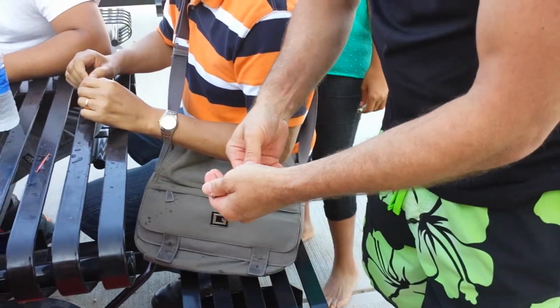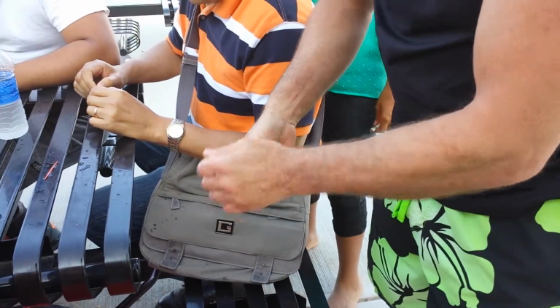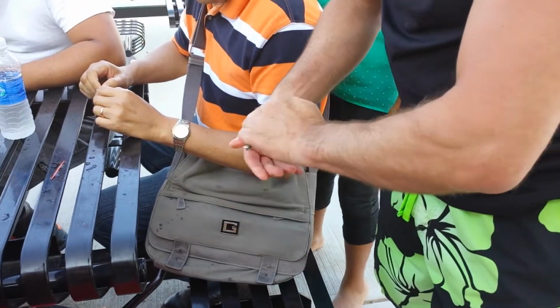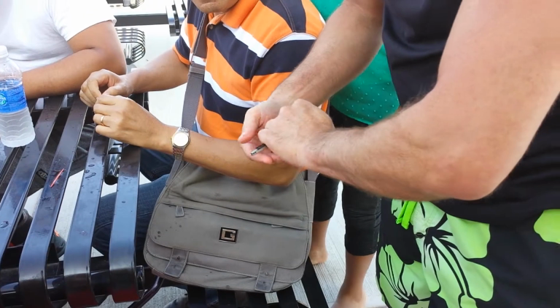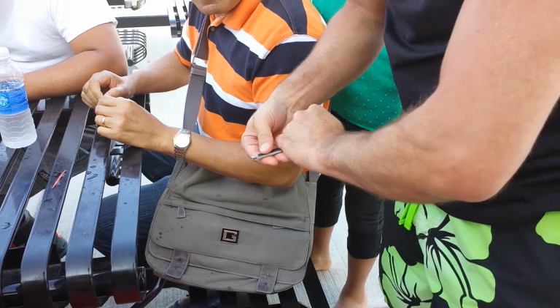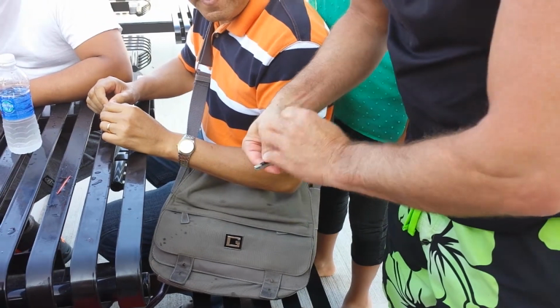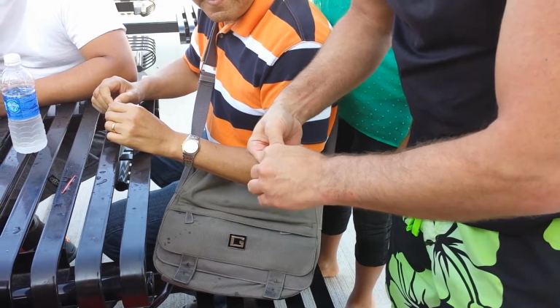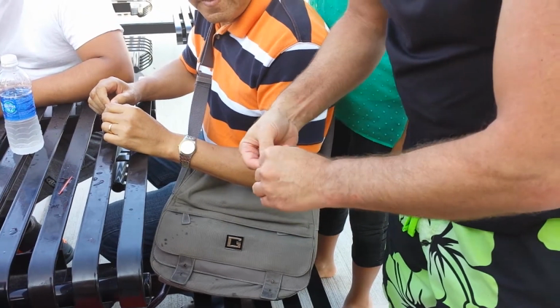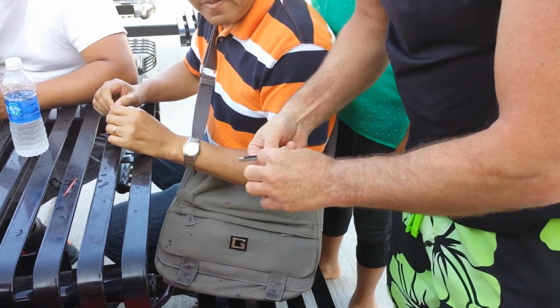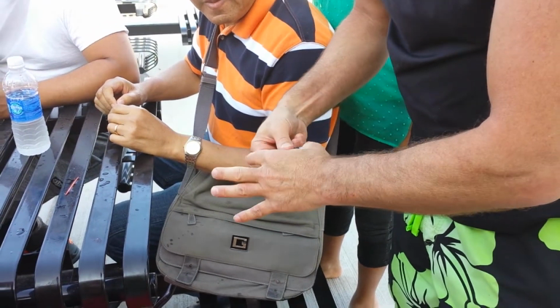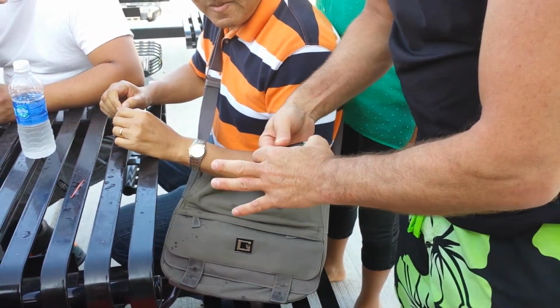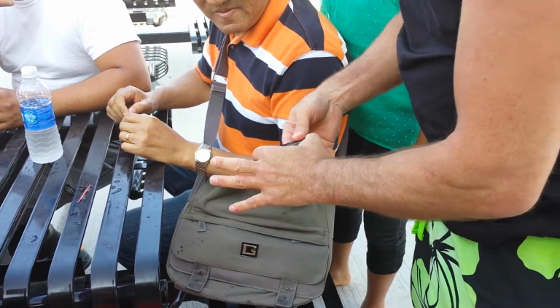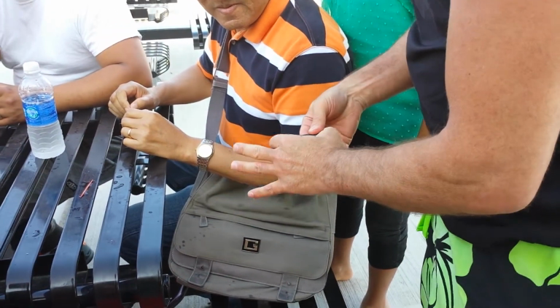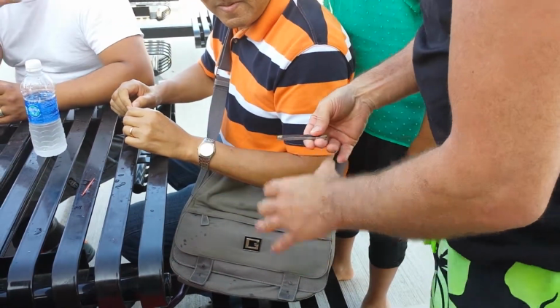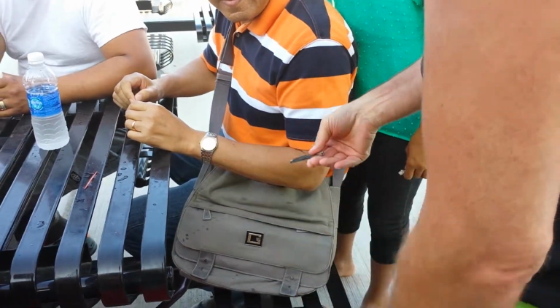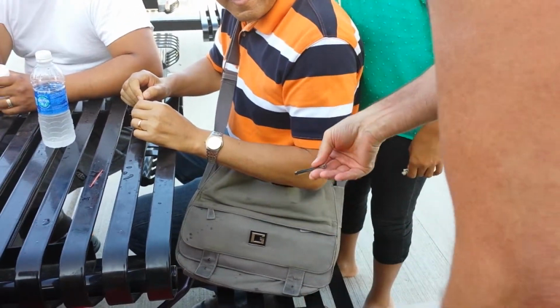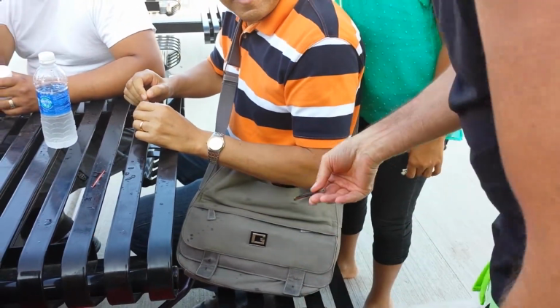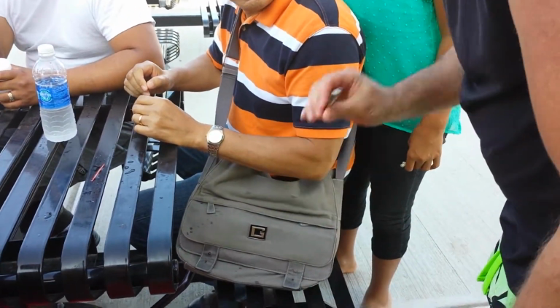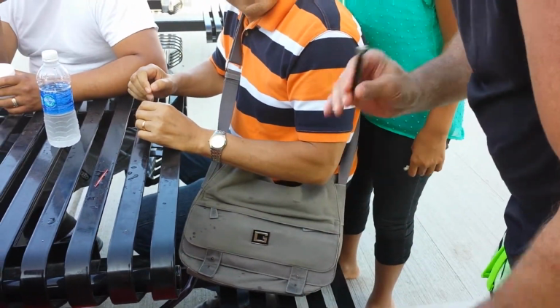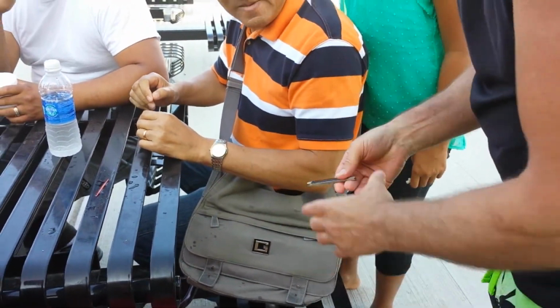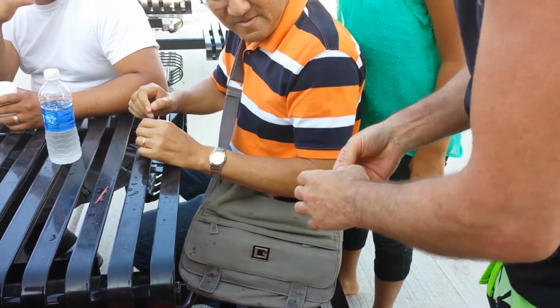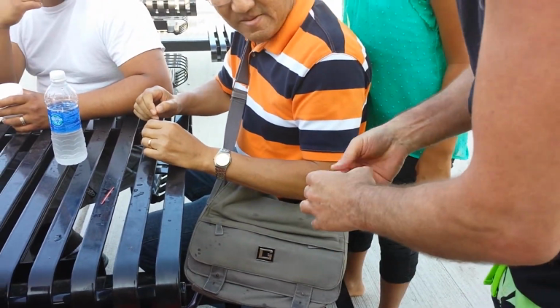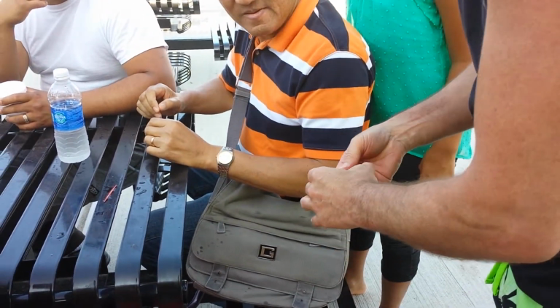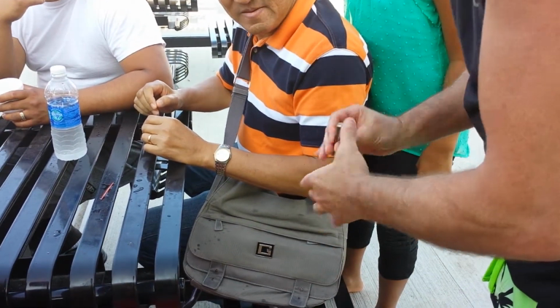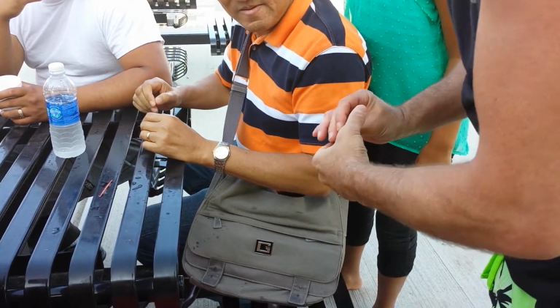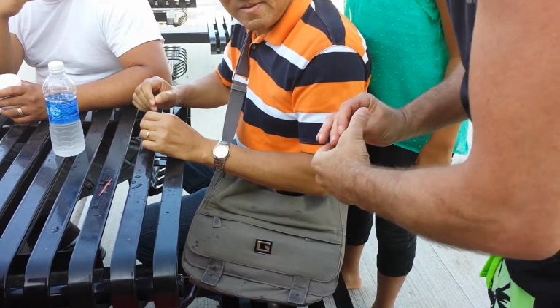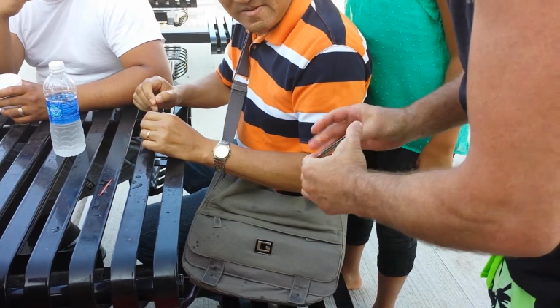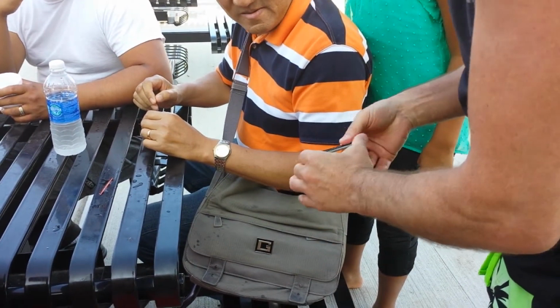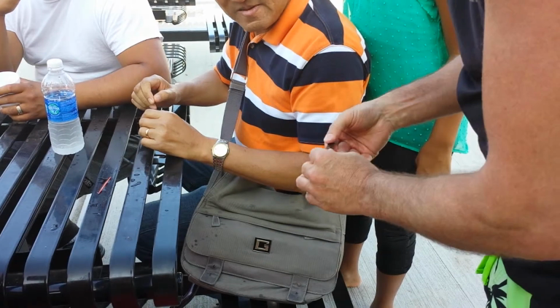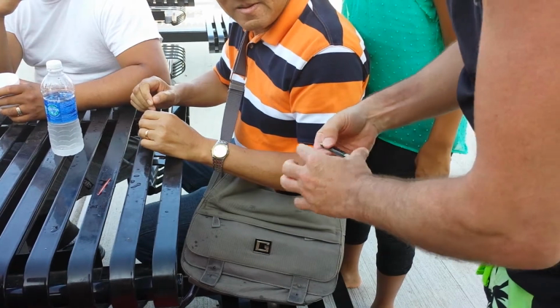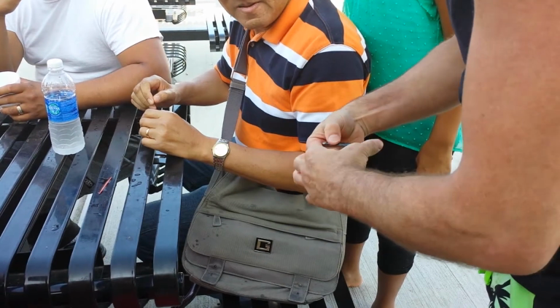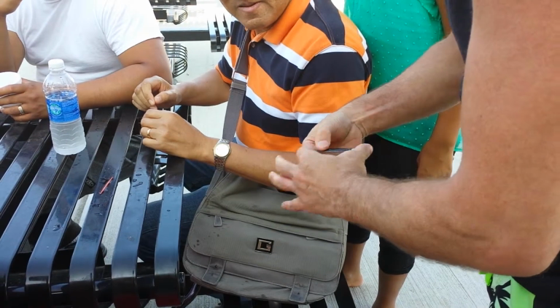But look, if I just squeeze — it changes to black. Do you see that? That's a black knife. Actually, watch again. Look.